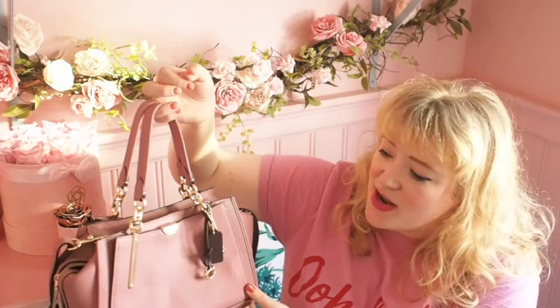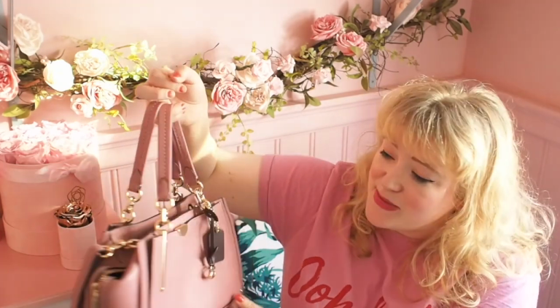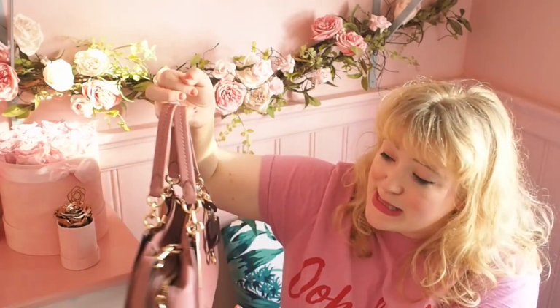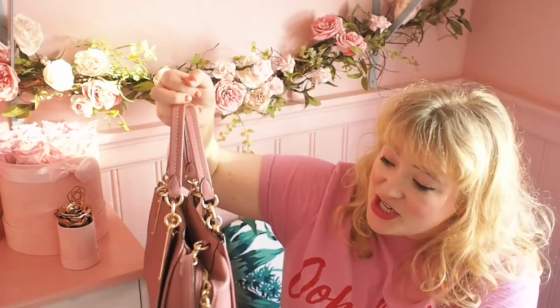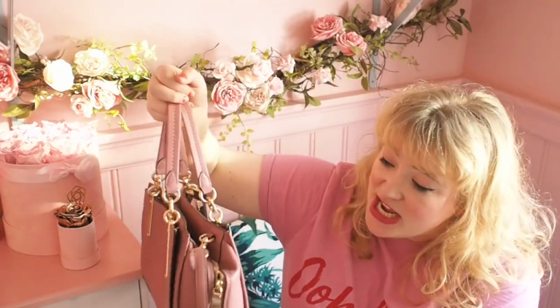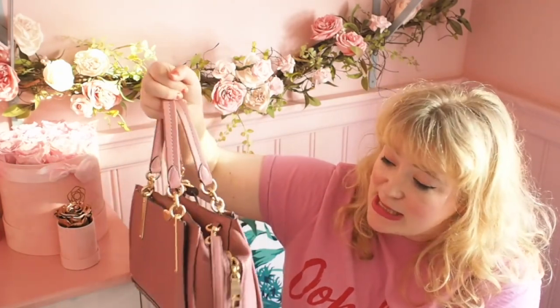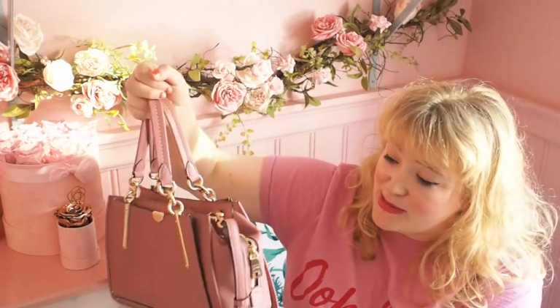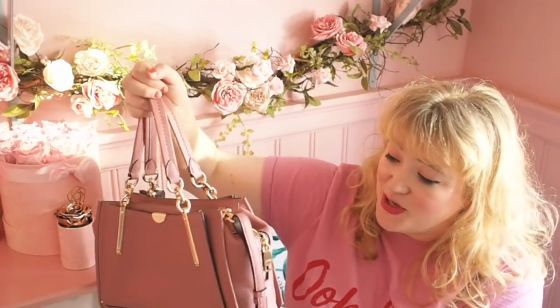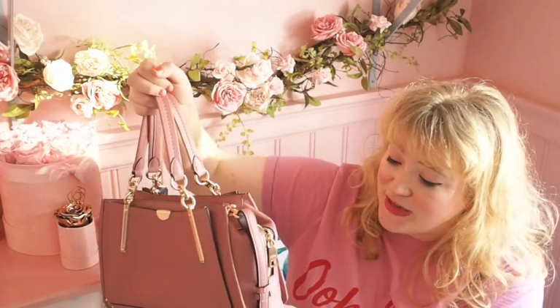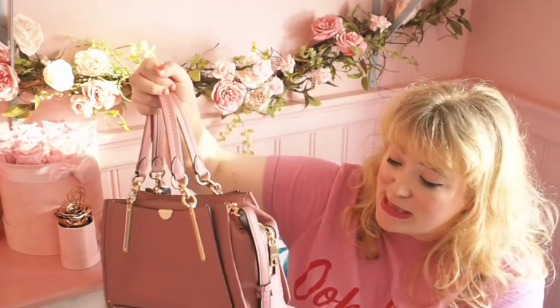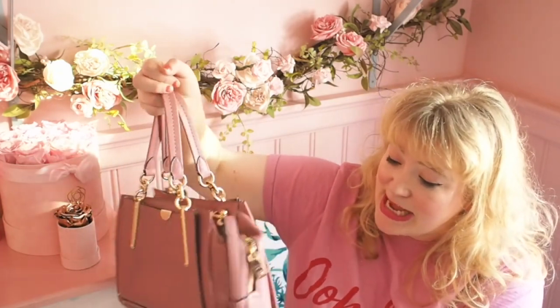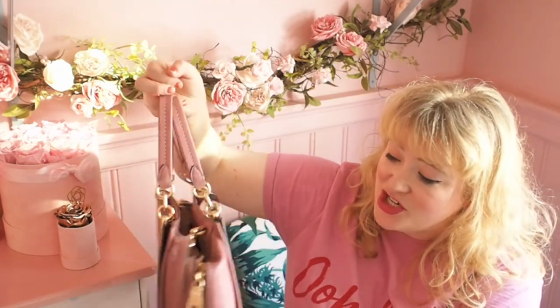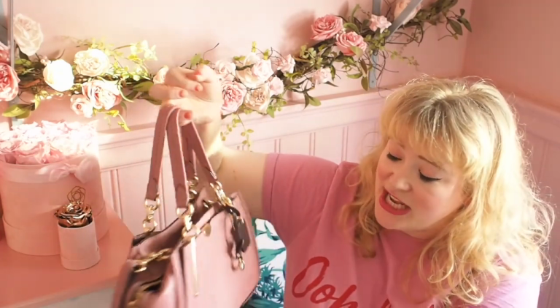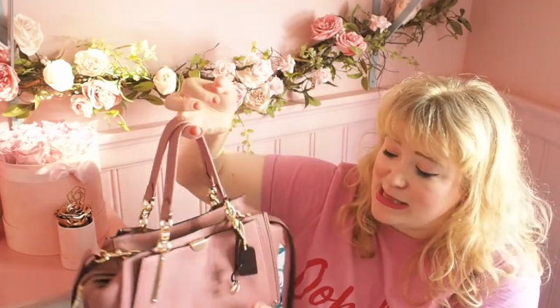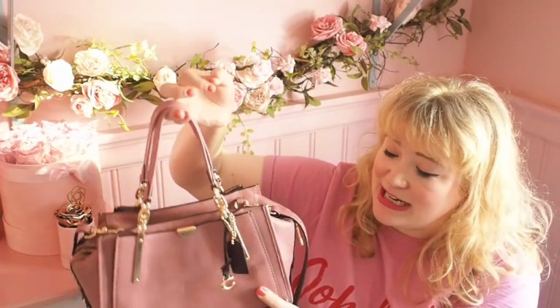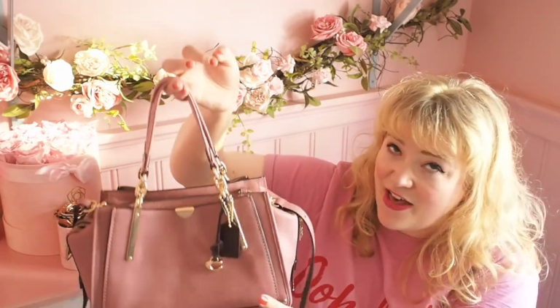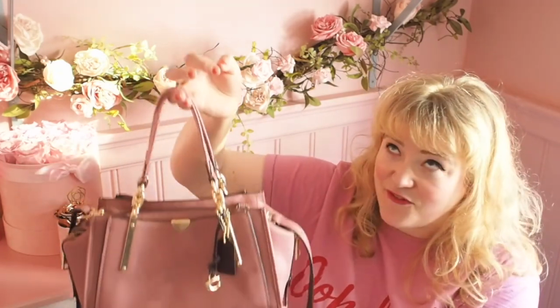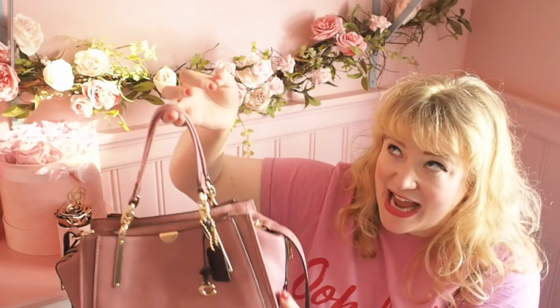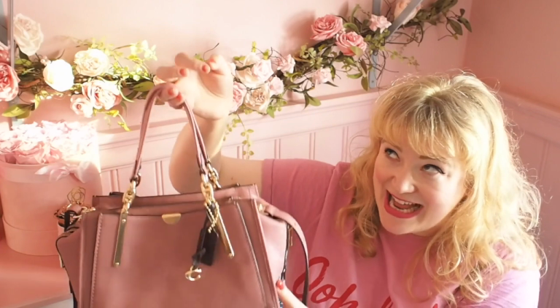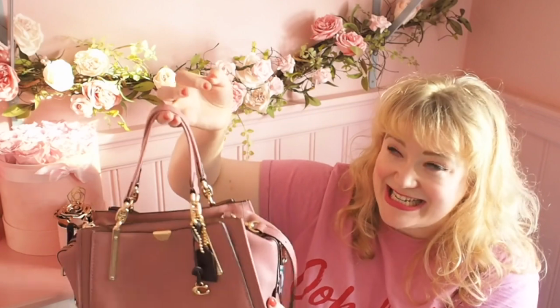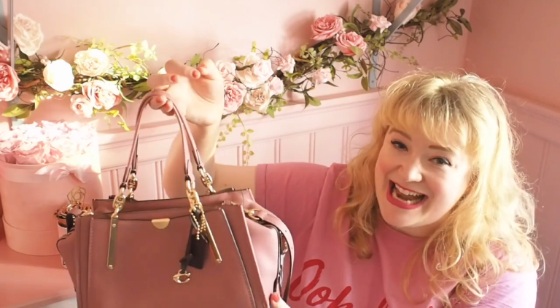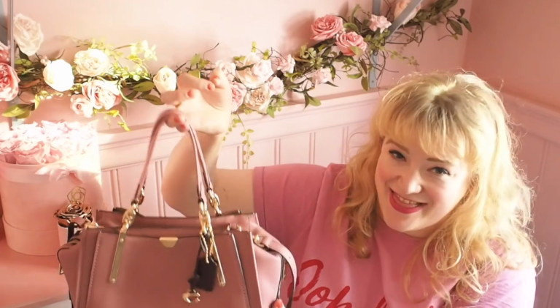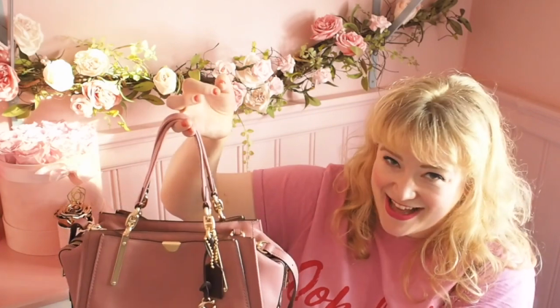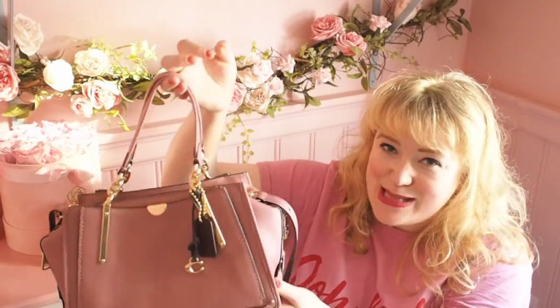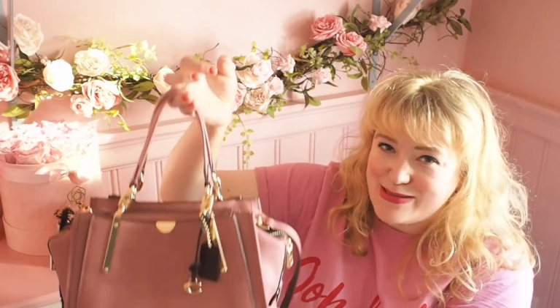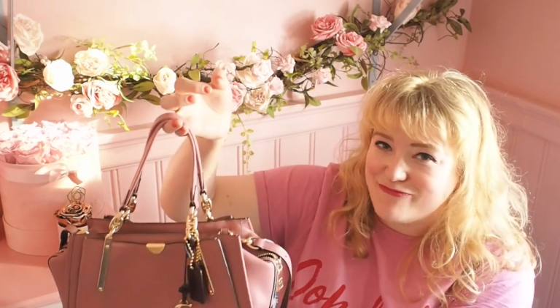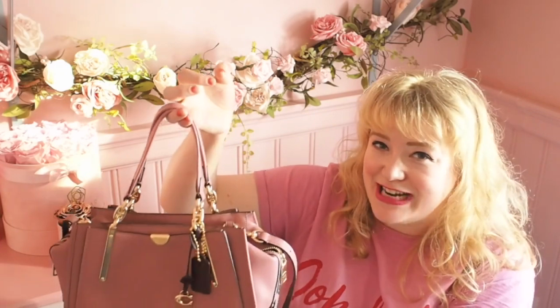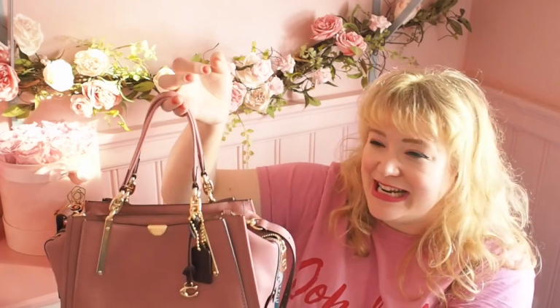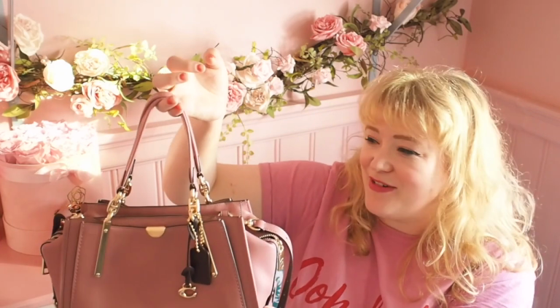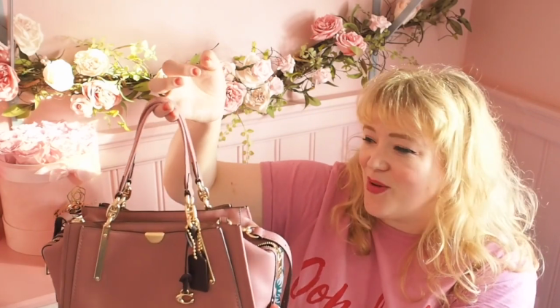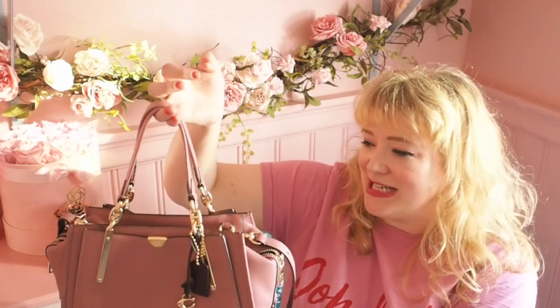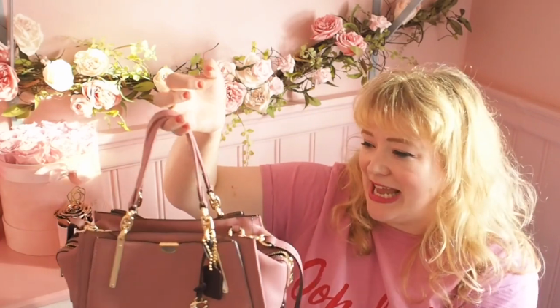In terms of stitching, it's just beautifully stitched. It's glove-tanned leather, so it's really lovely quality.